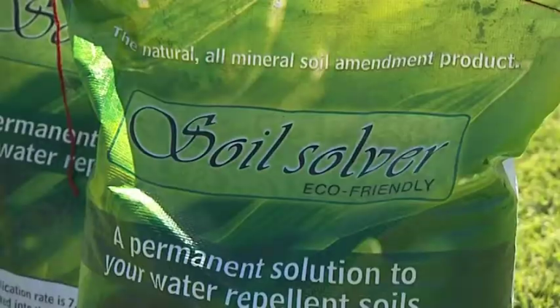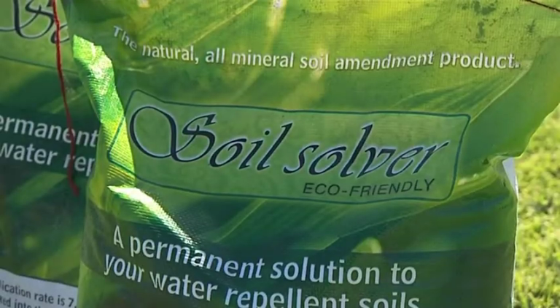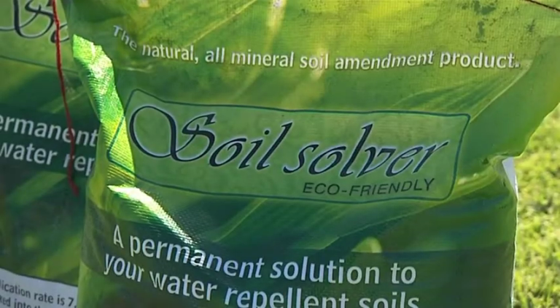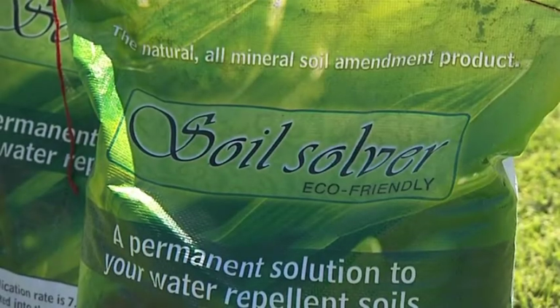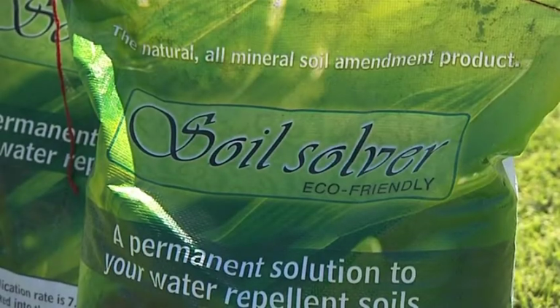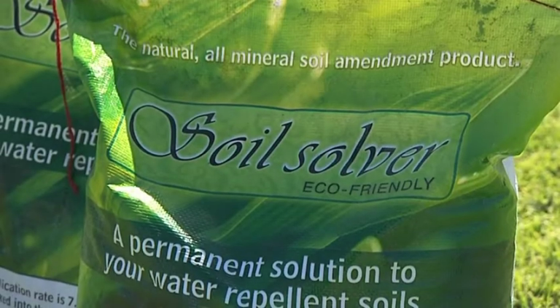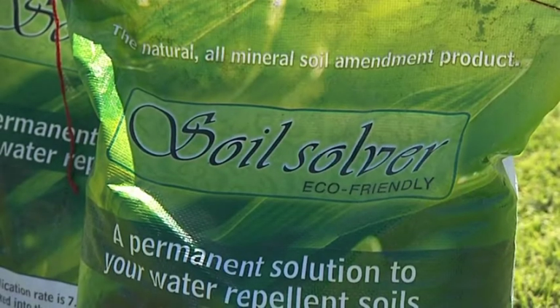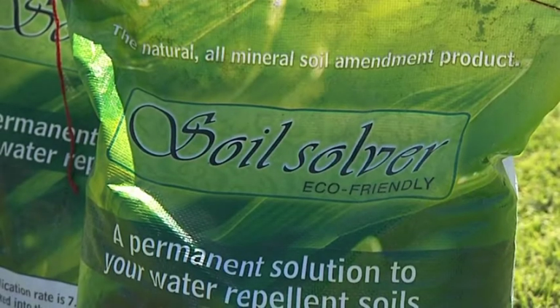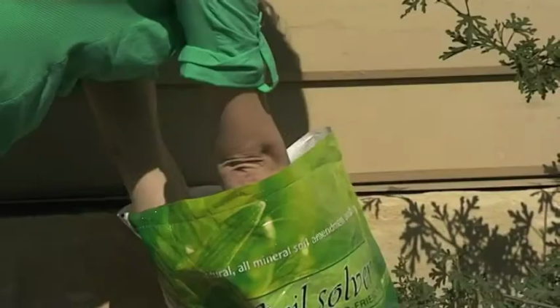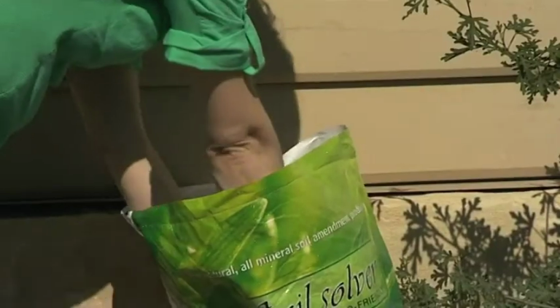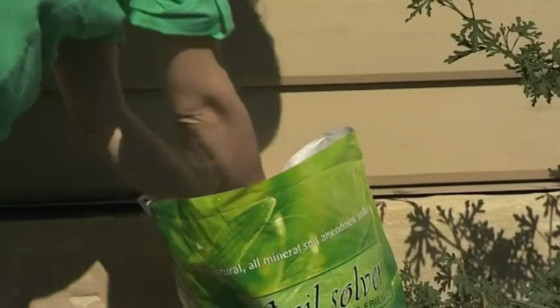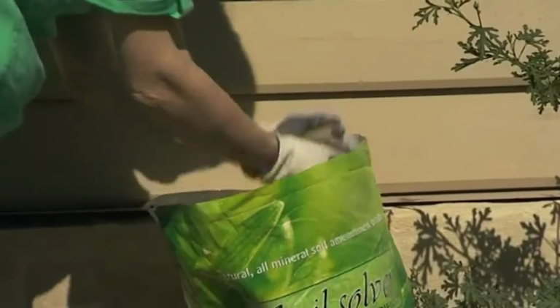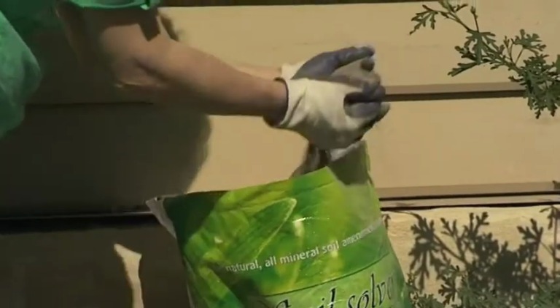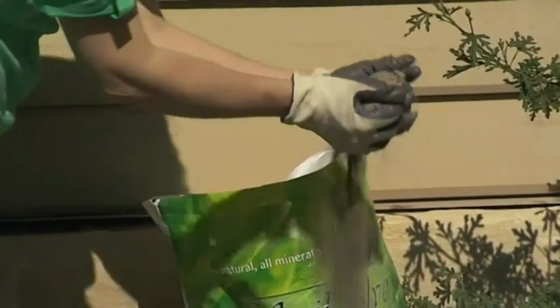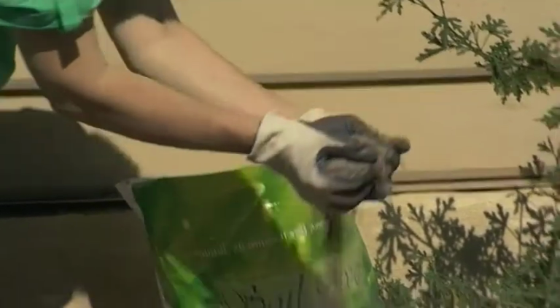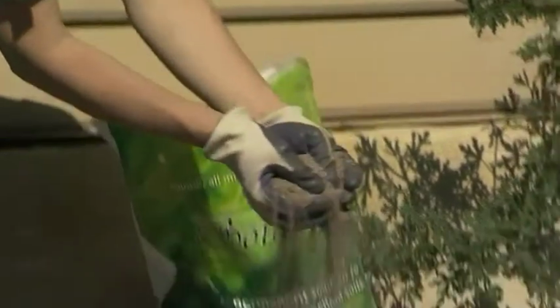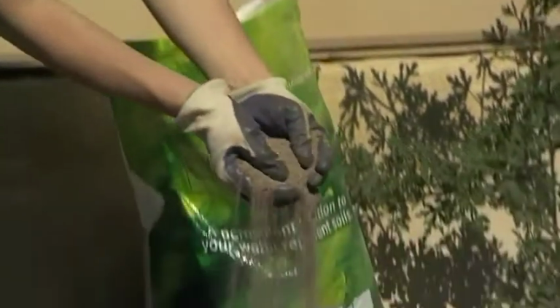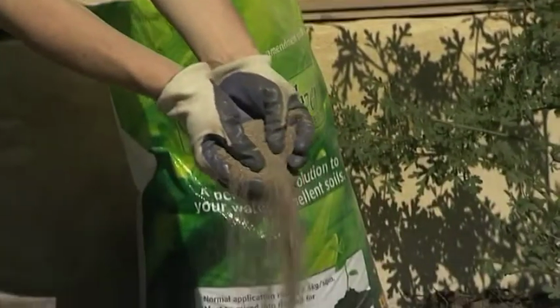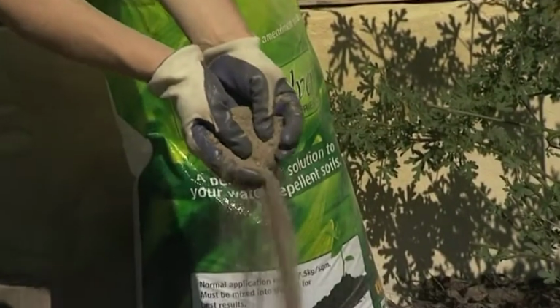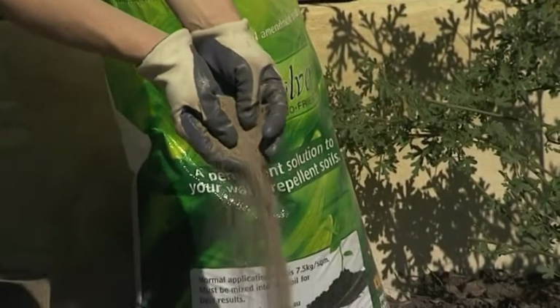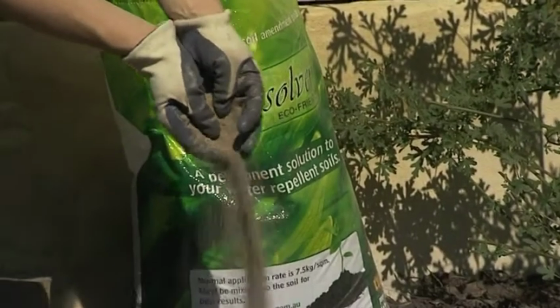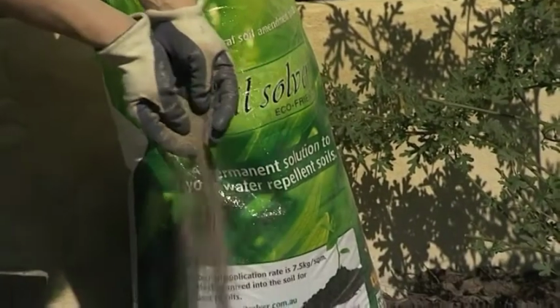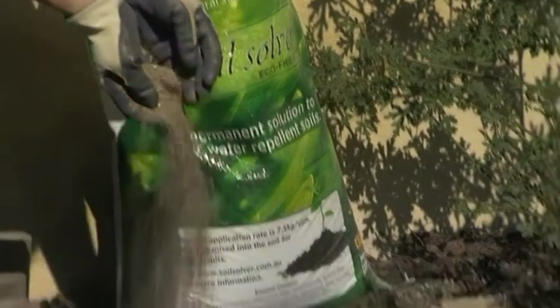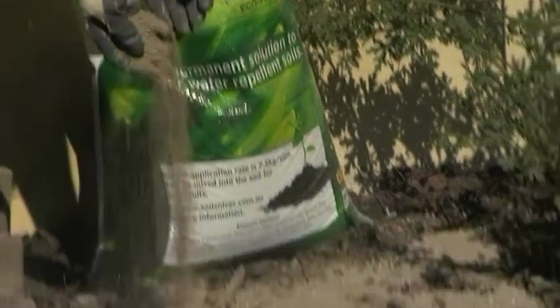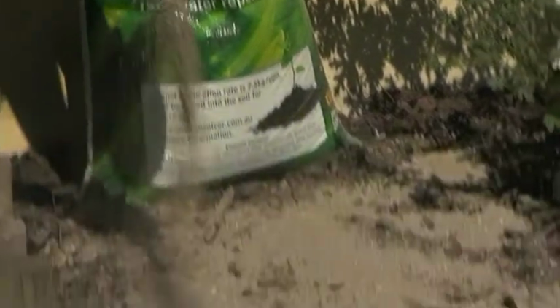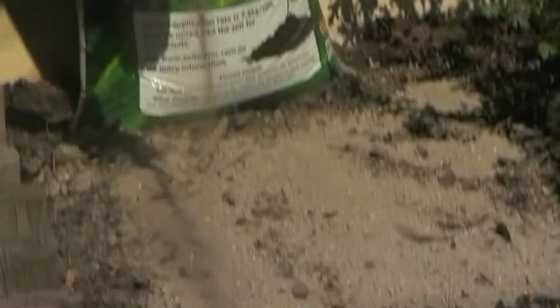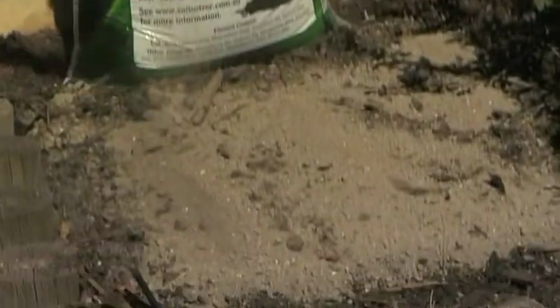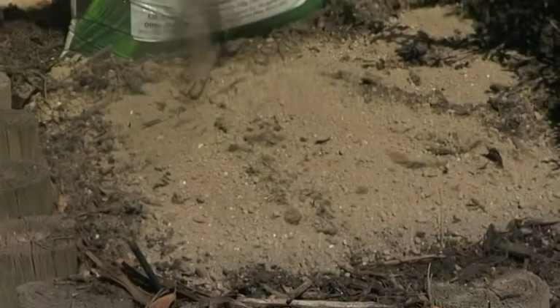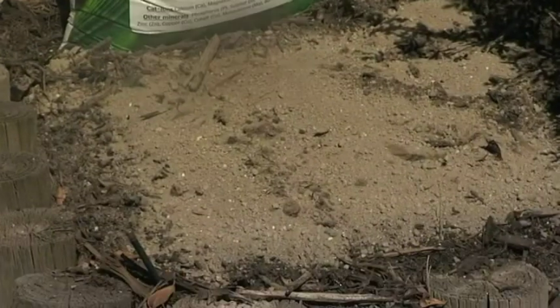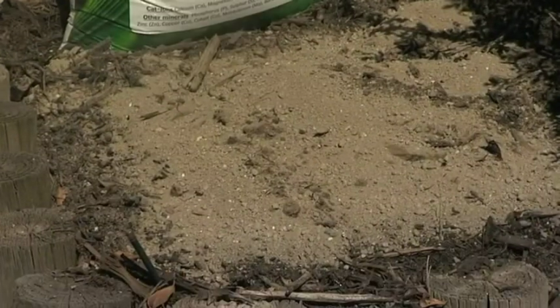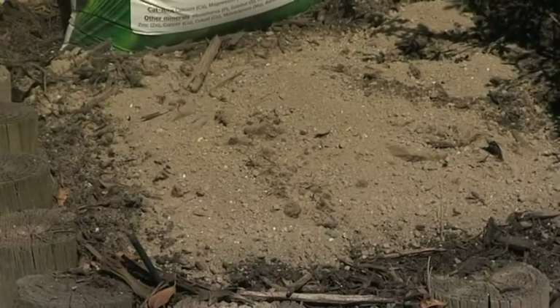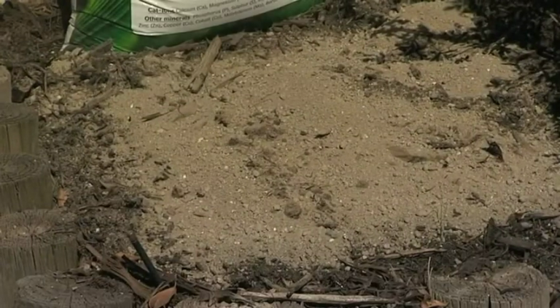Soil Solver turns WA's dry, sandy soils into moist, rich soil with a once-only application.